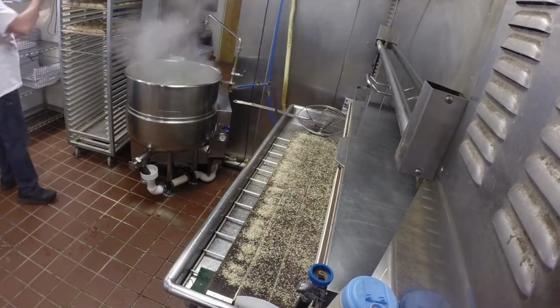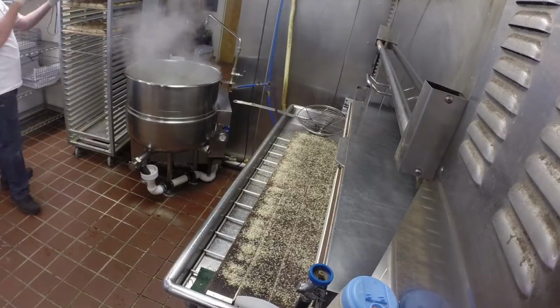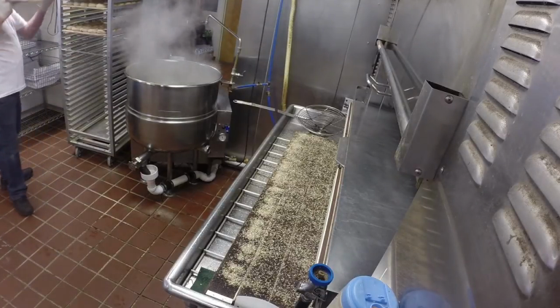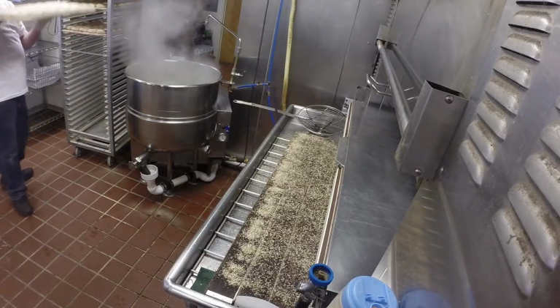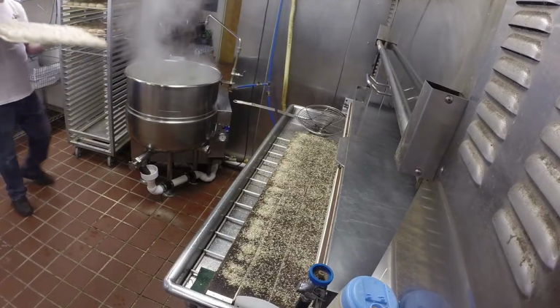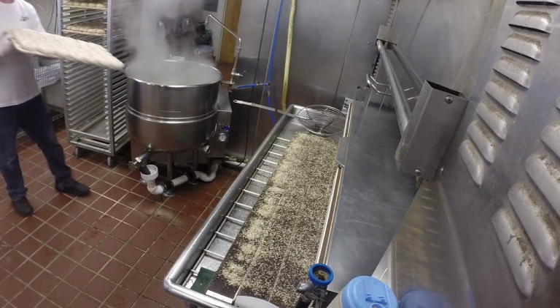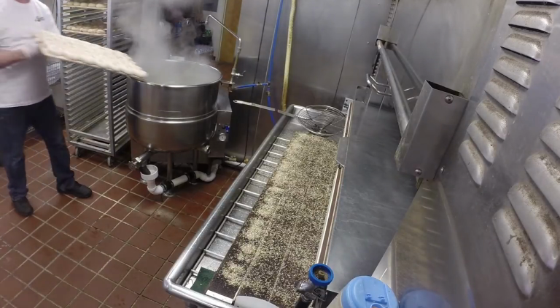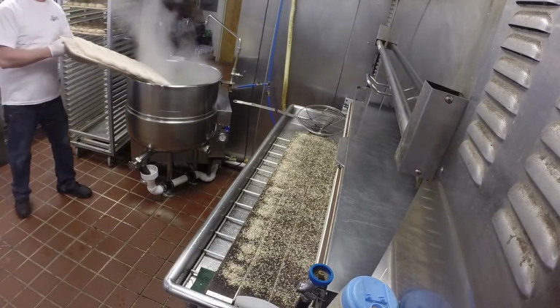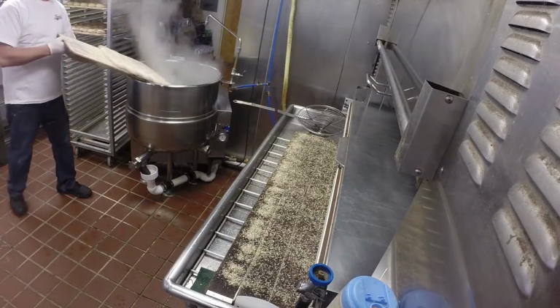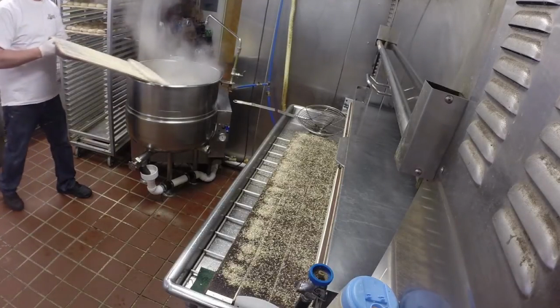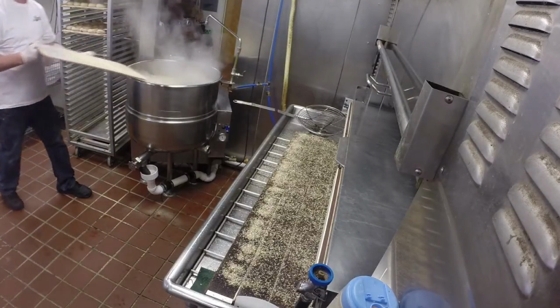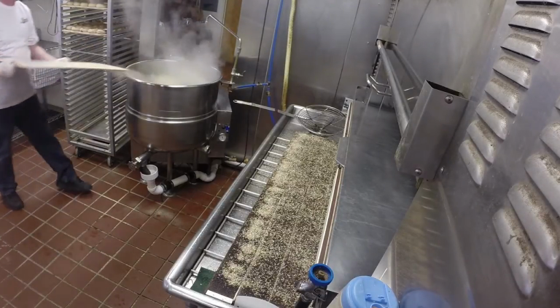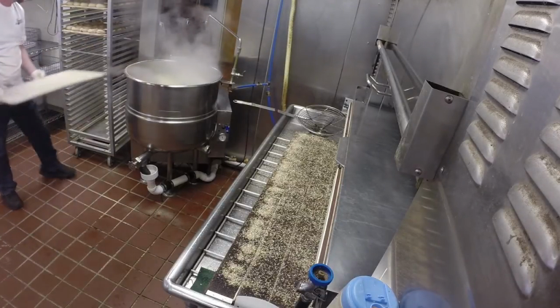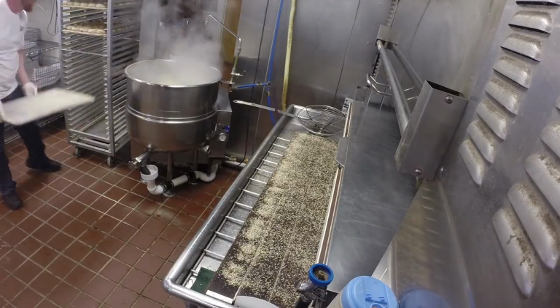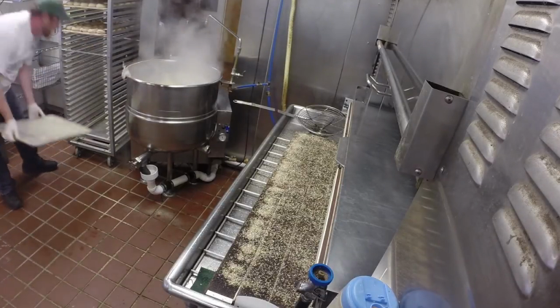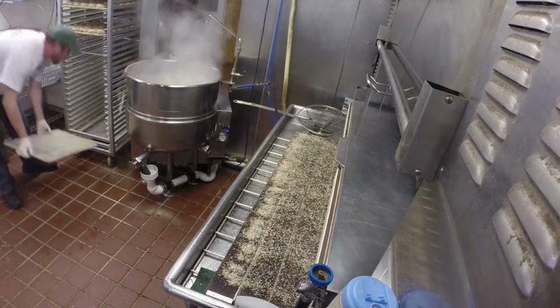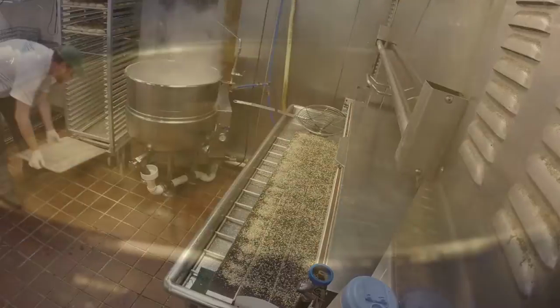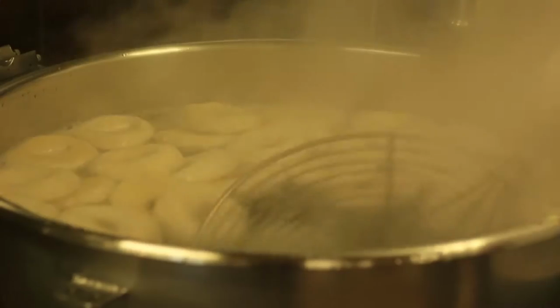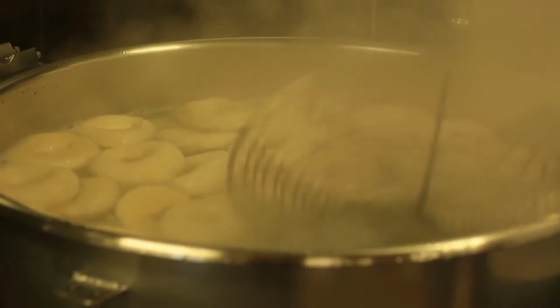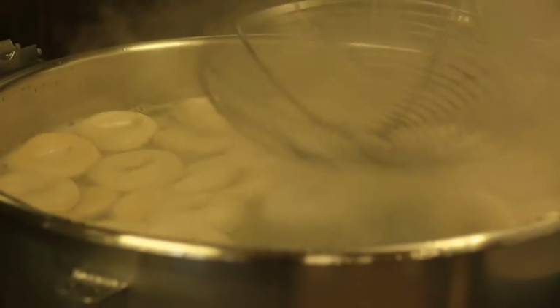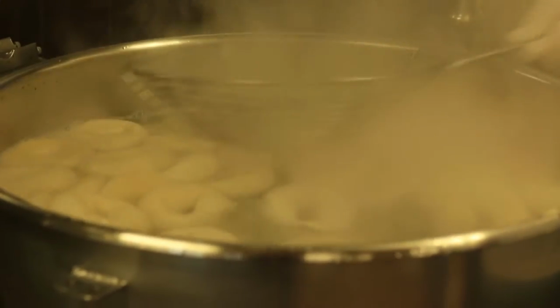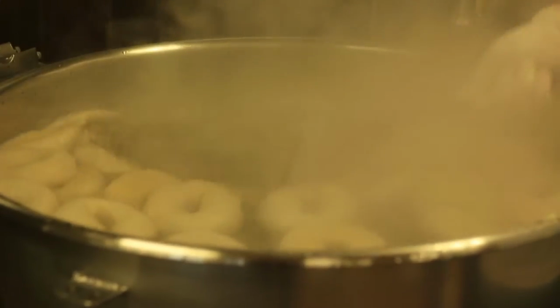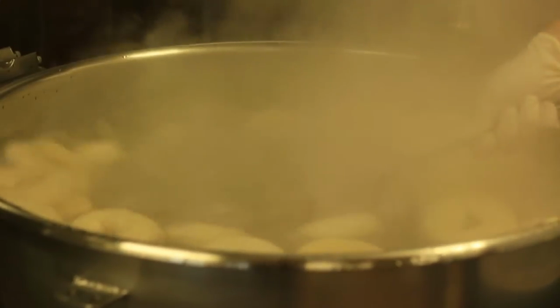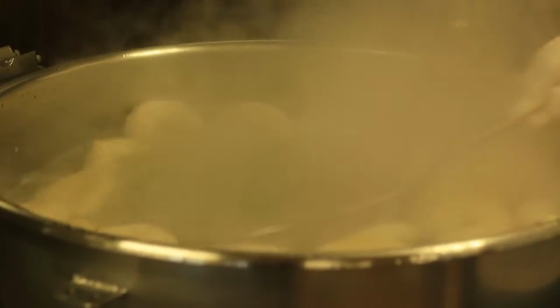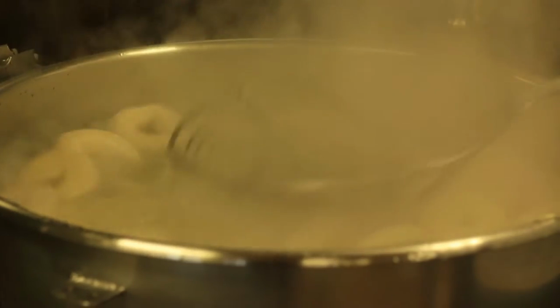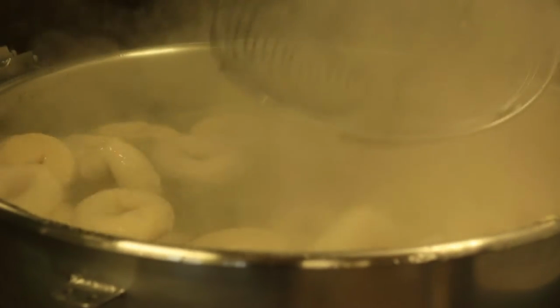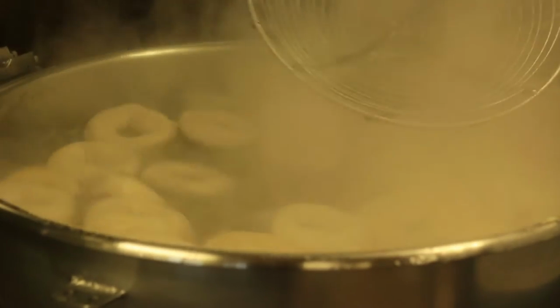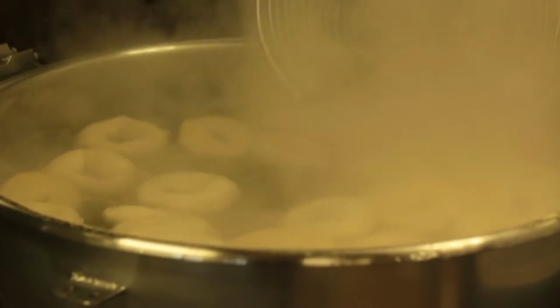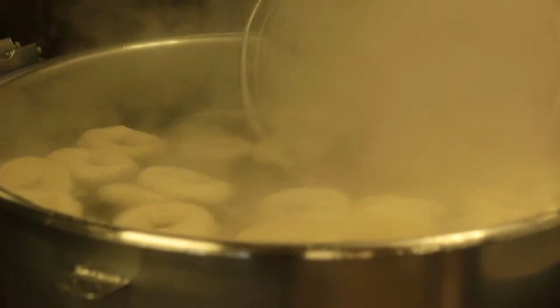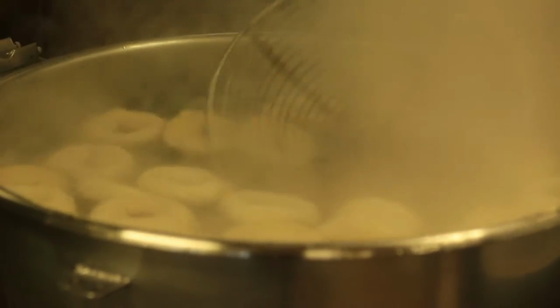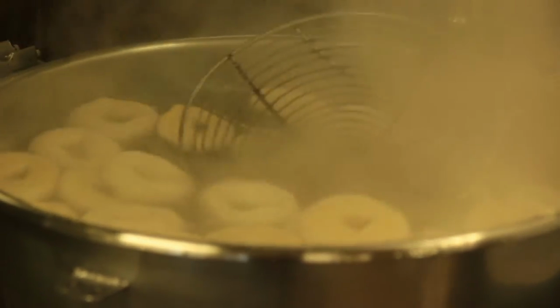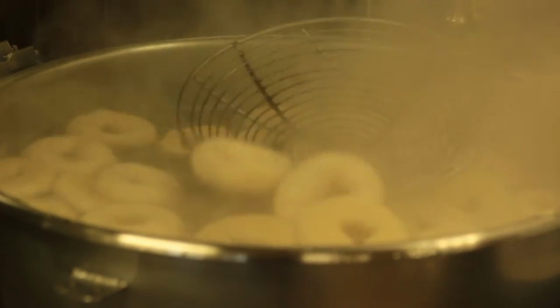Then, bagels are dropped into boiling water for 30 seconds to a minute until they begin to cook on the outside.